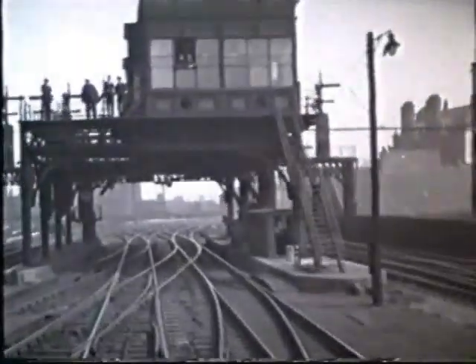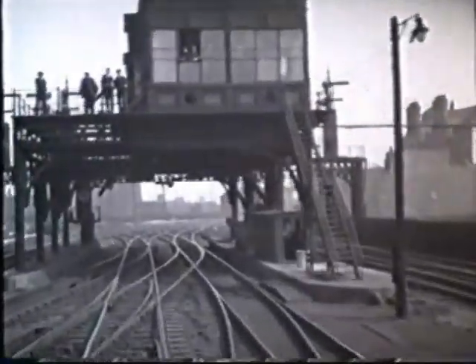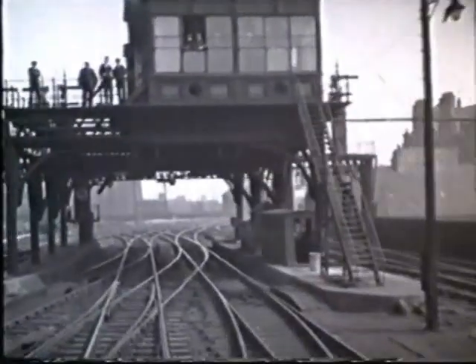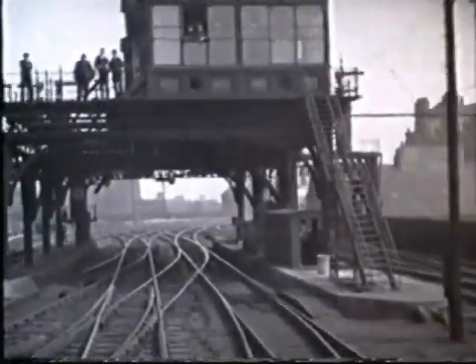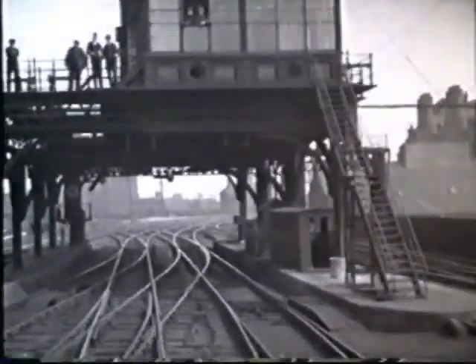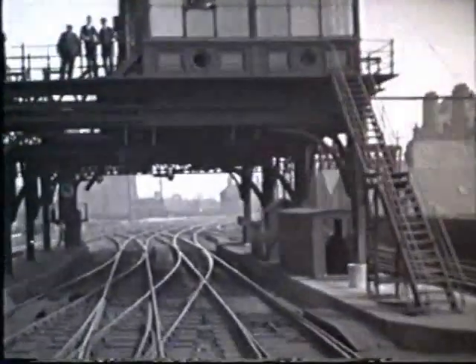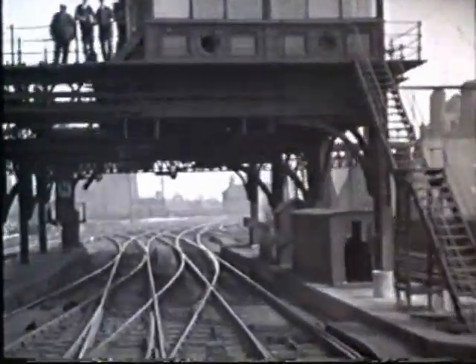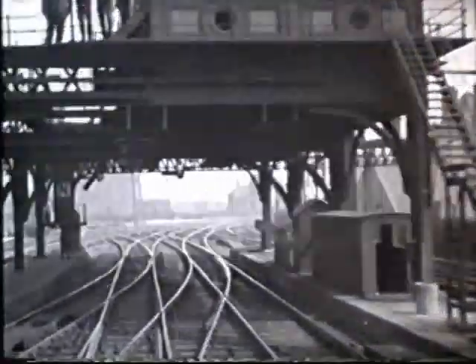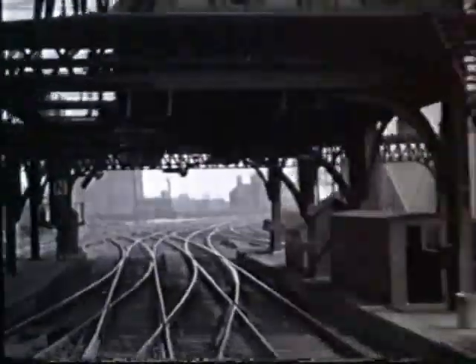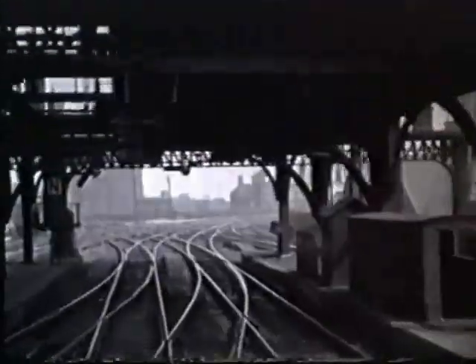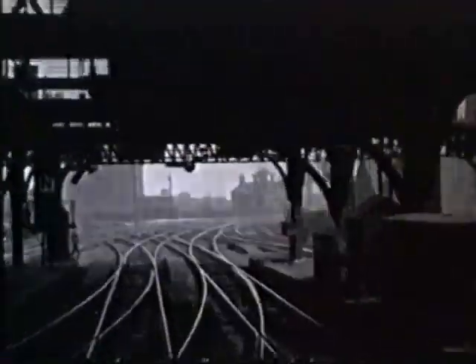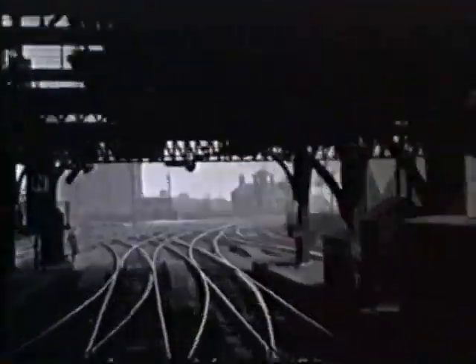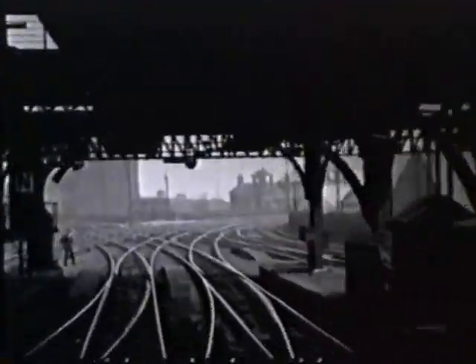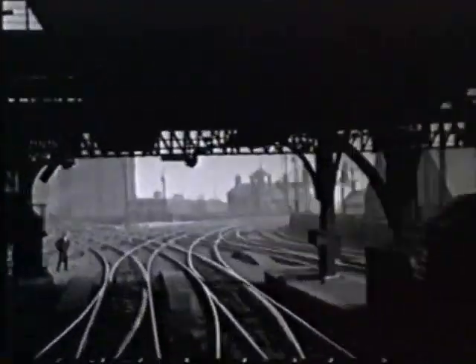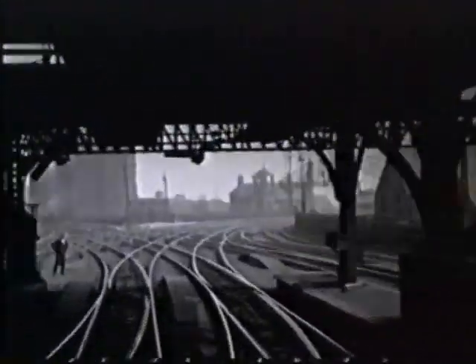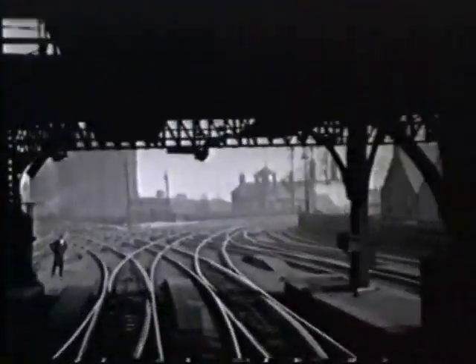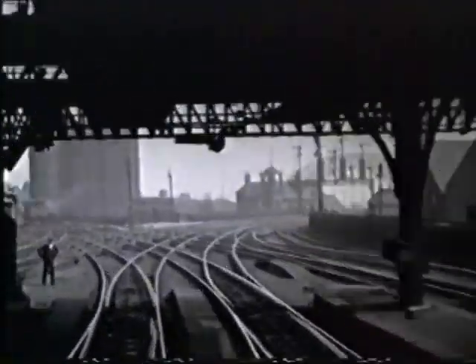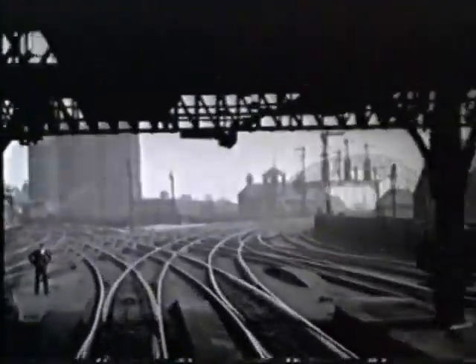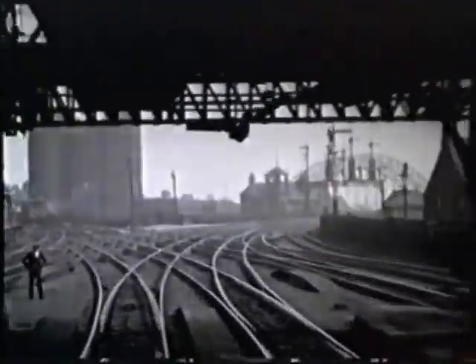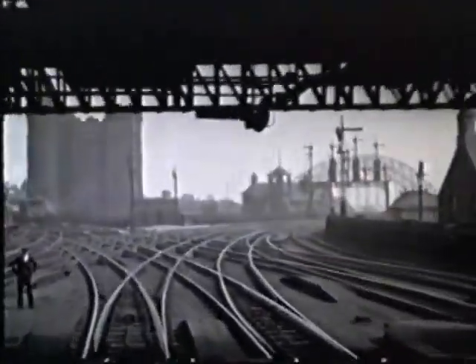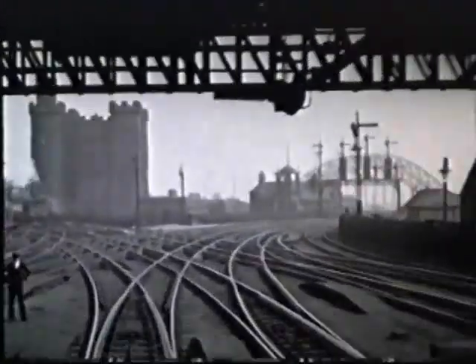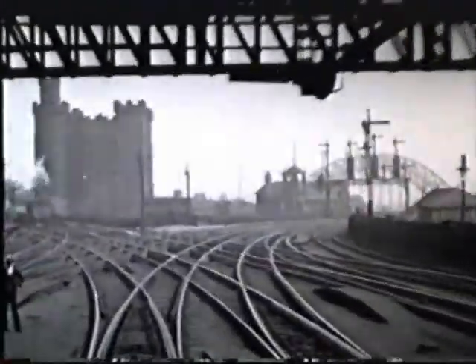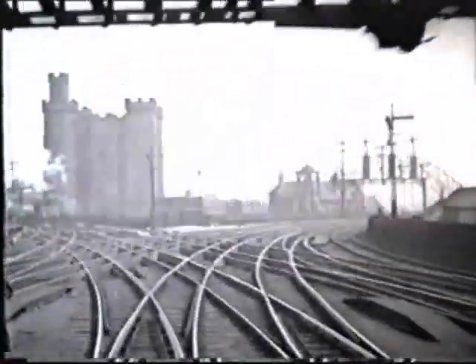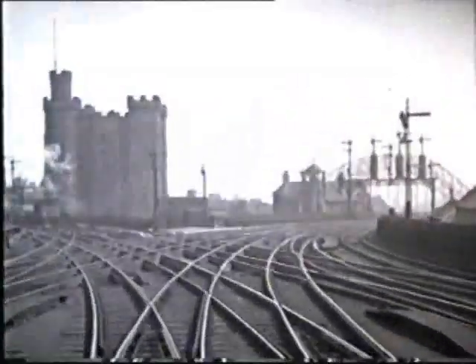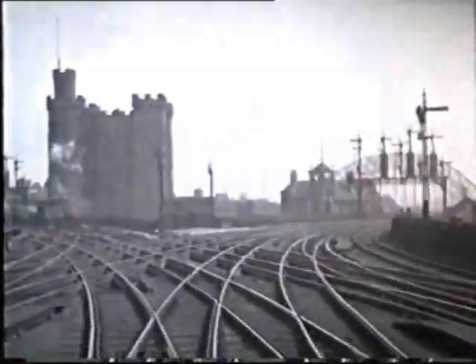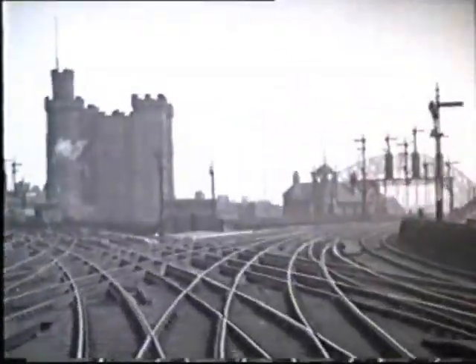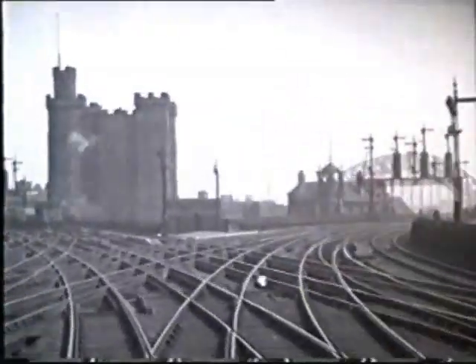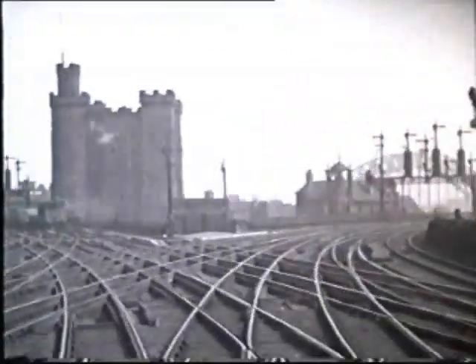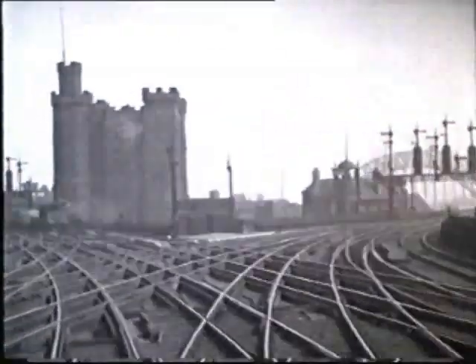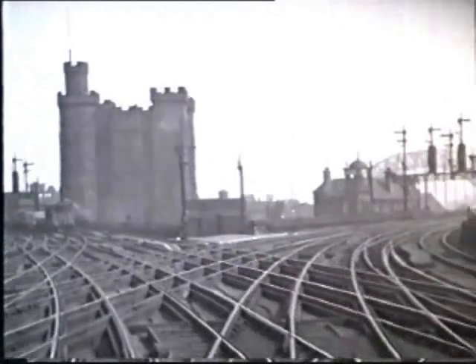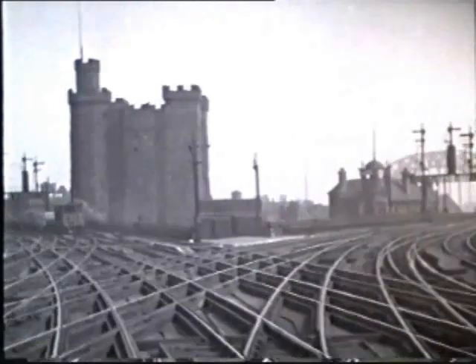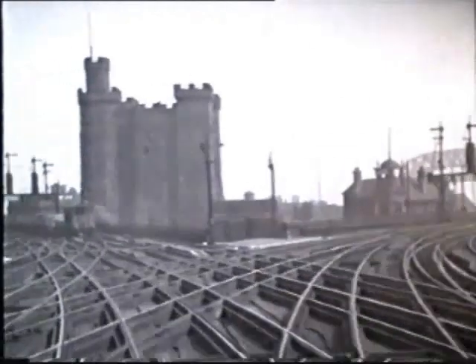Approaching the castle, the line on the right recrosses the Tyne towards Gateshead.